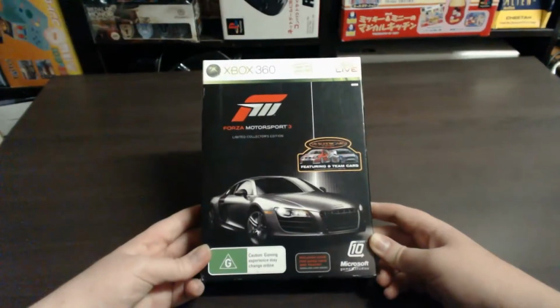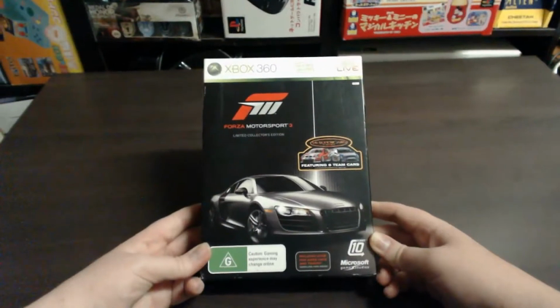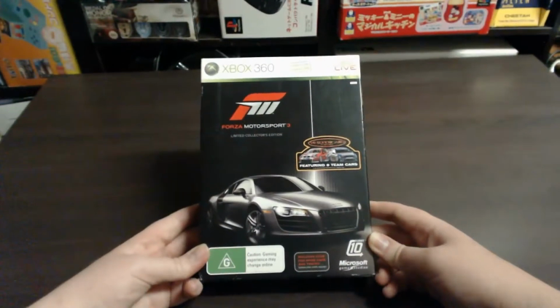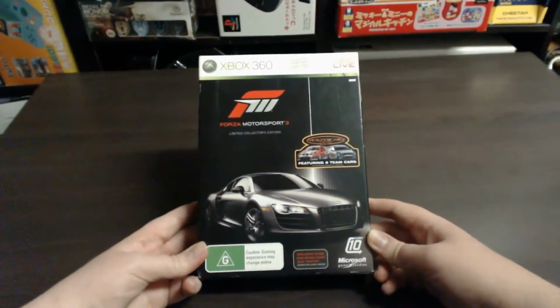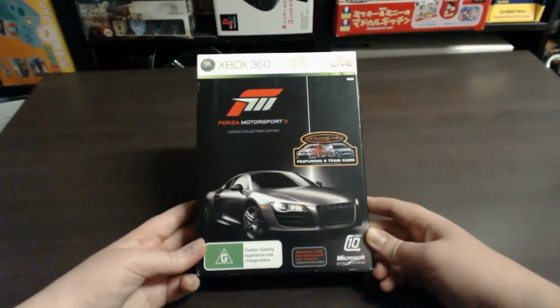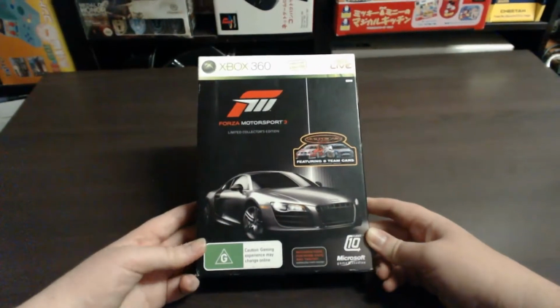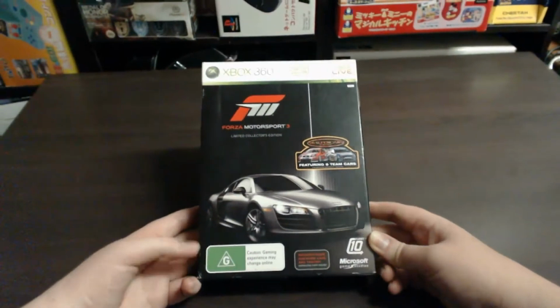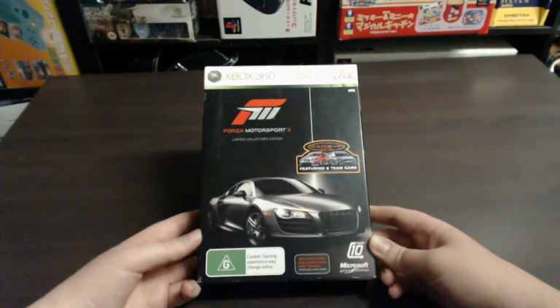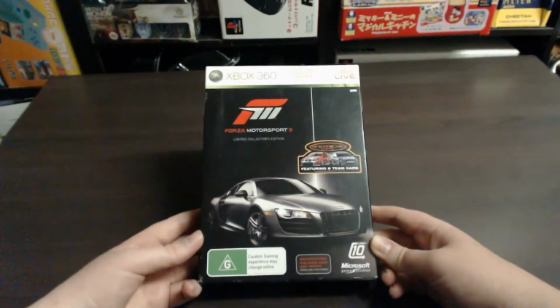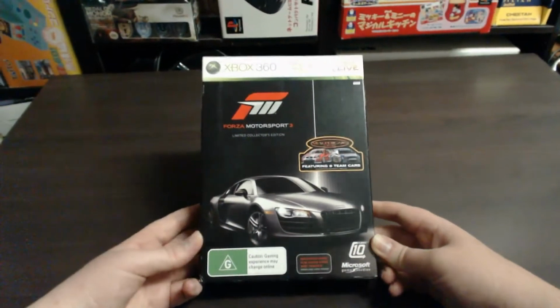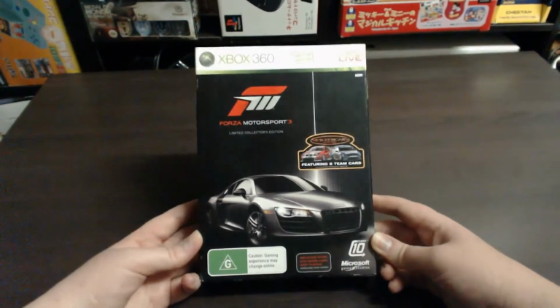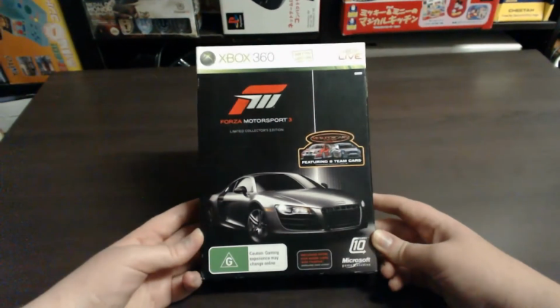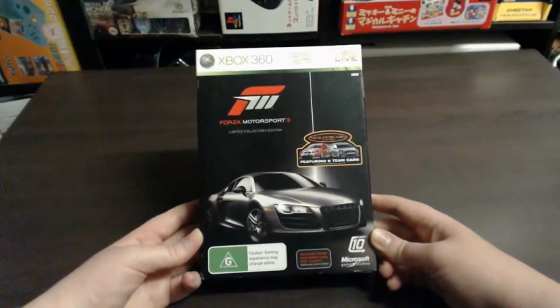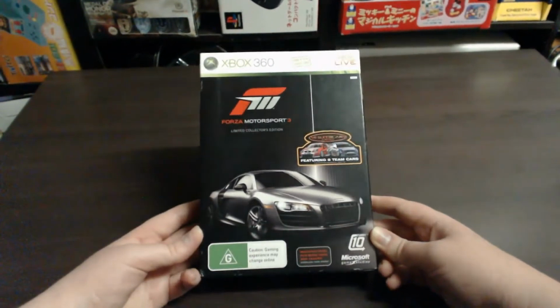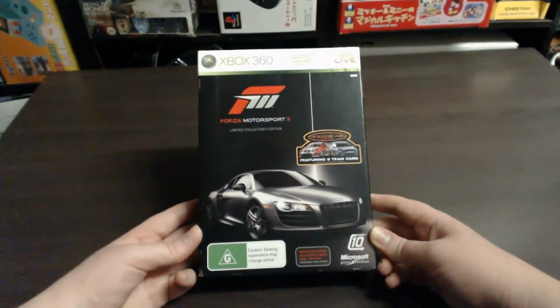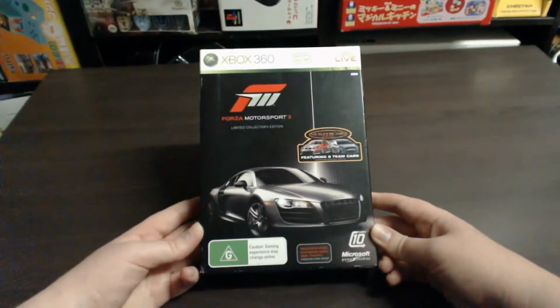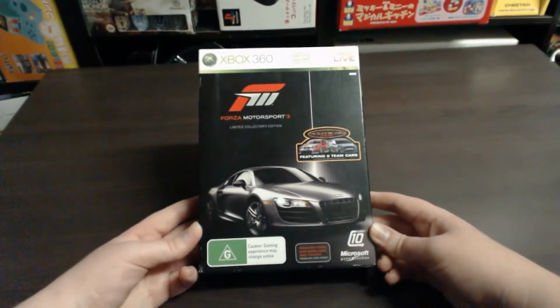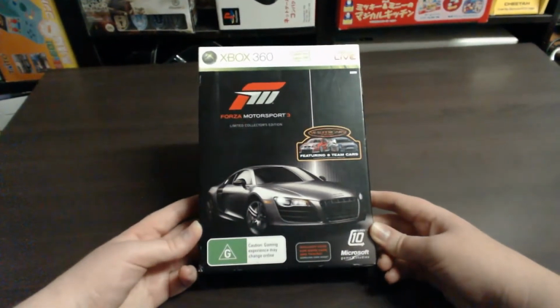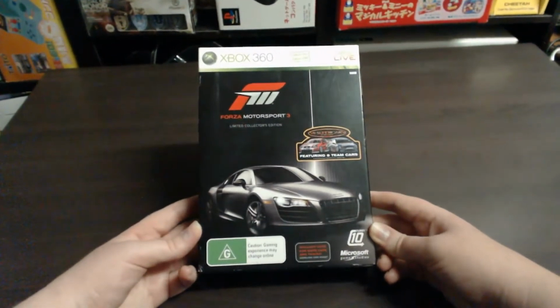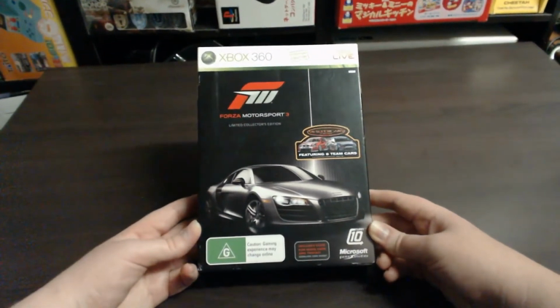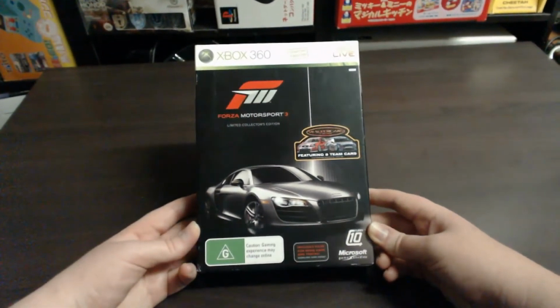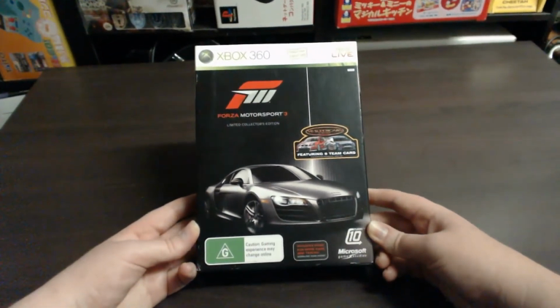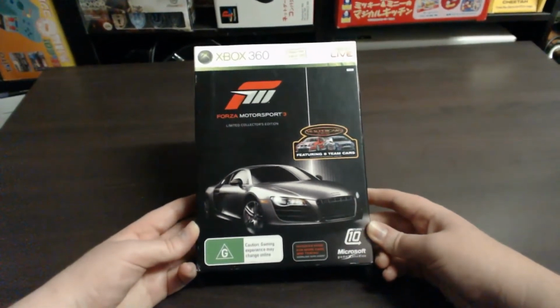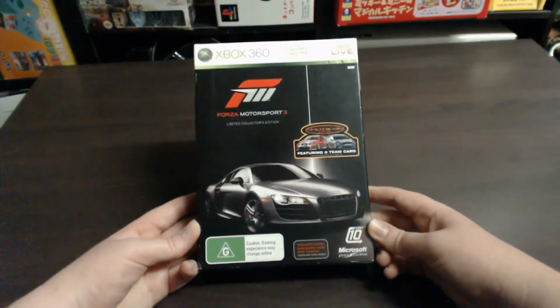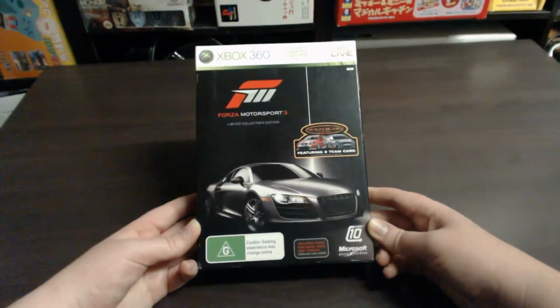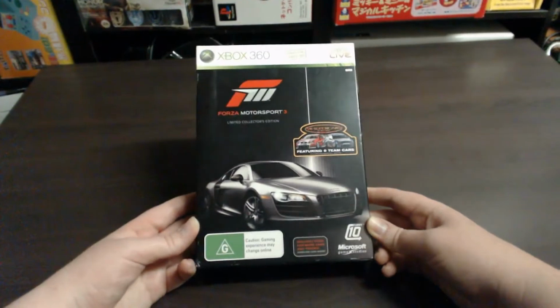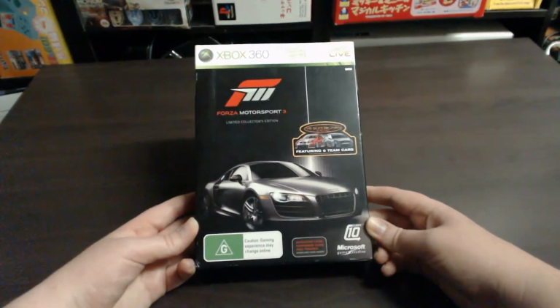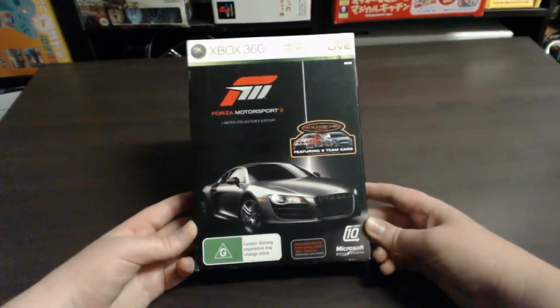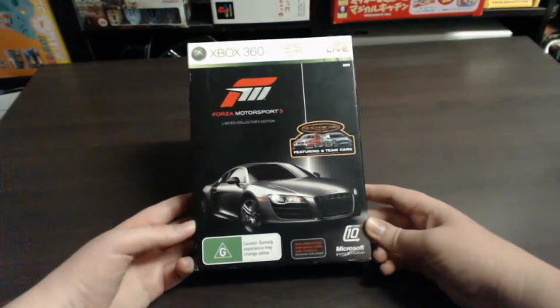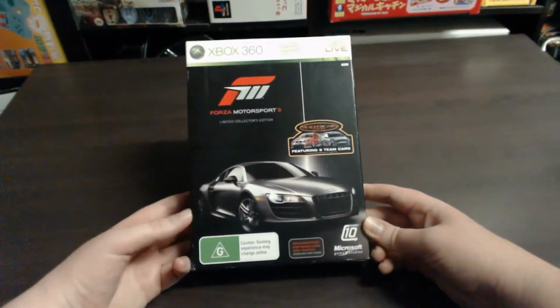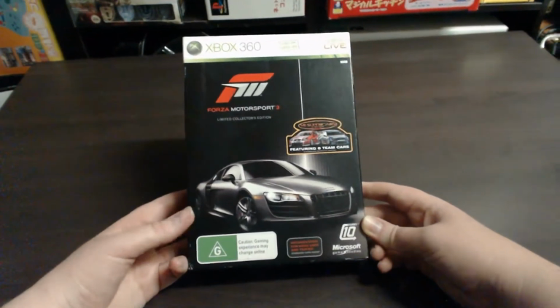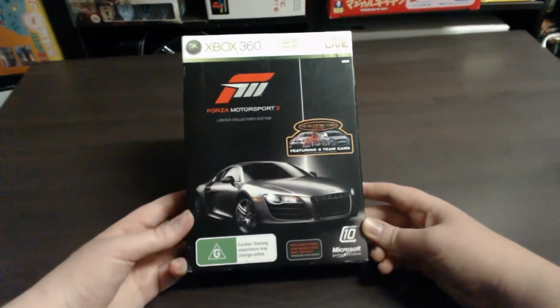SharkyGamer here. Today we're looking at the Forza Motorsport 3 Limited Collector's Edition for Xbox 360.